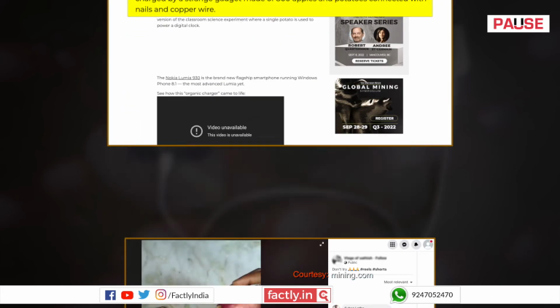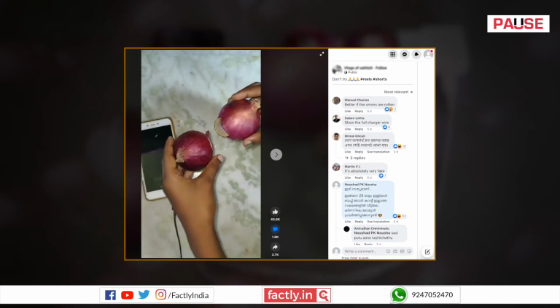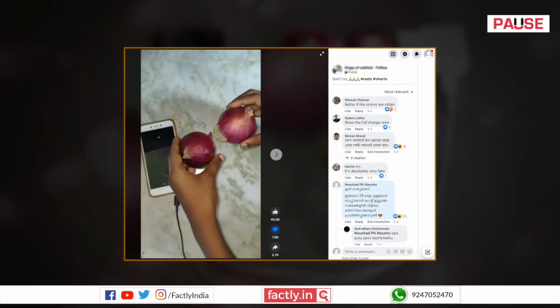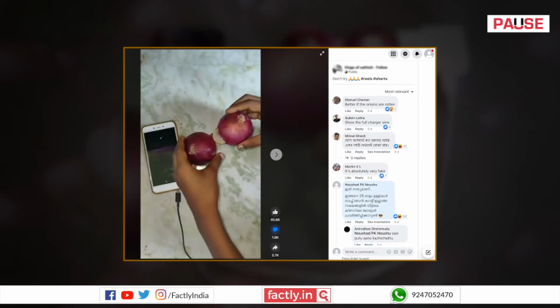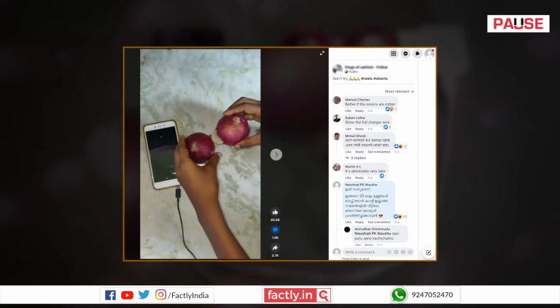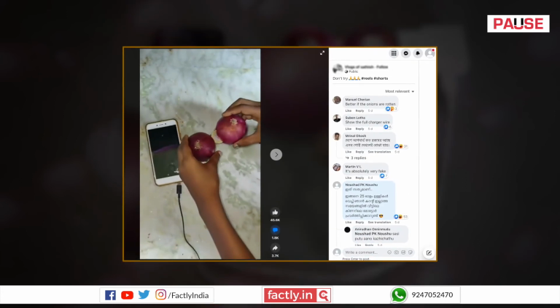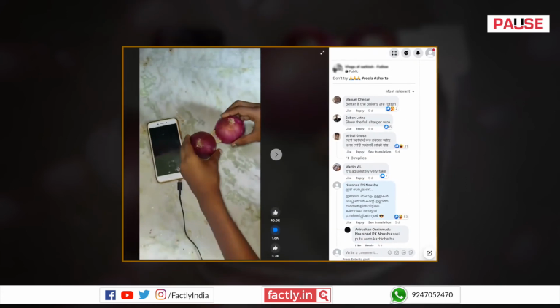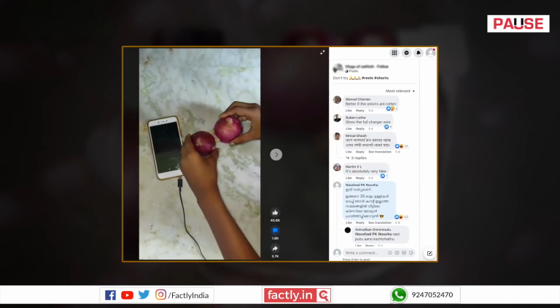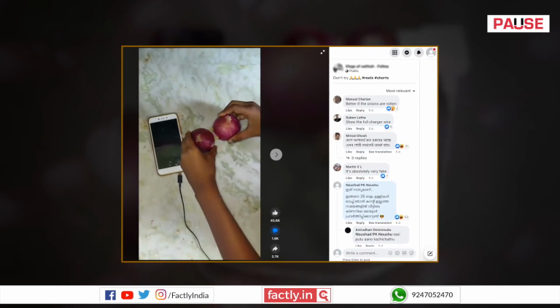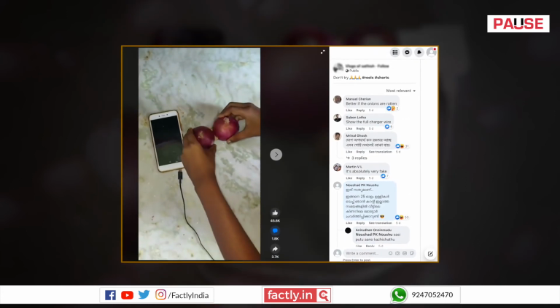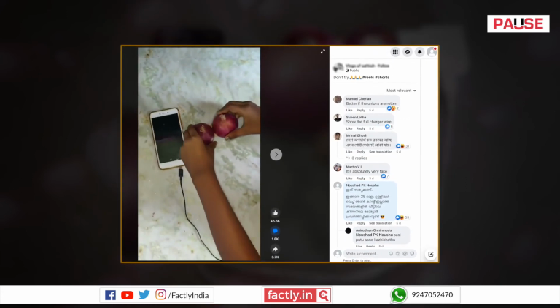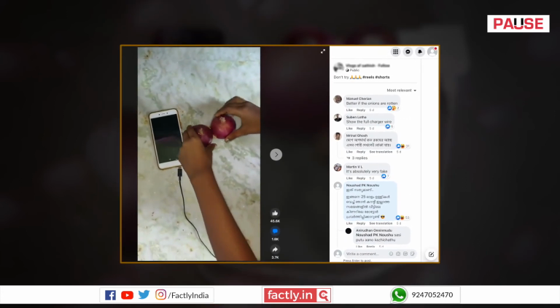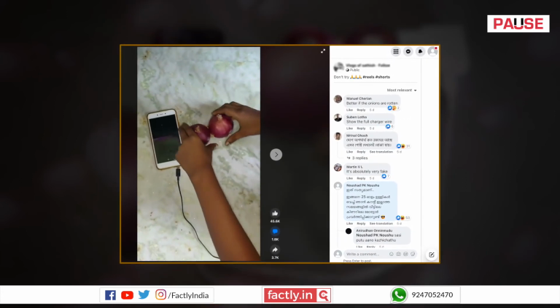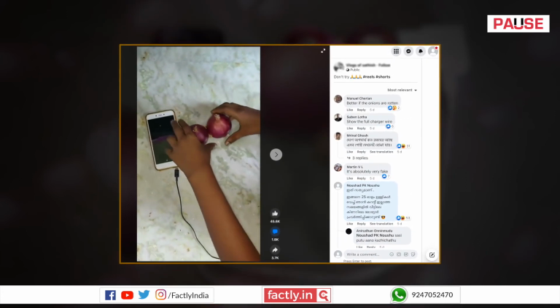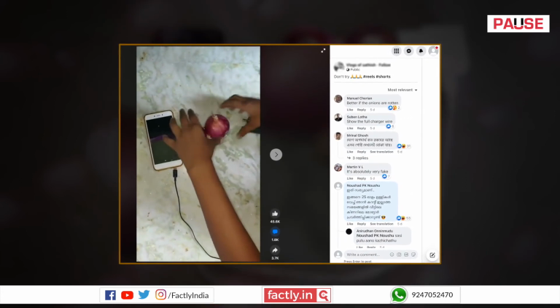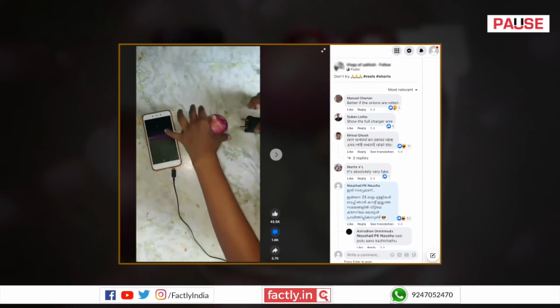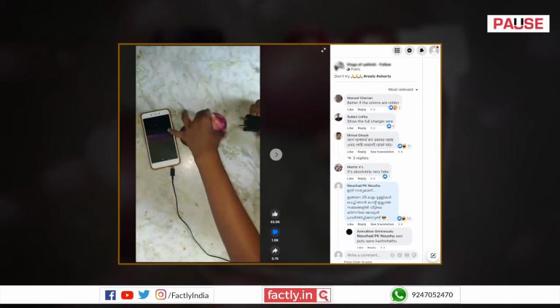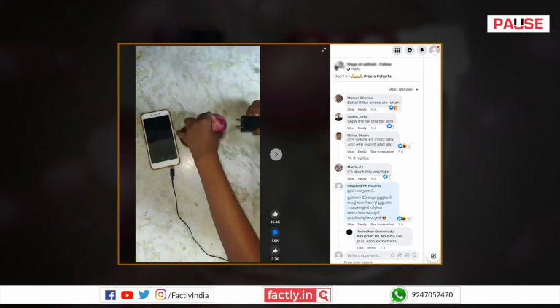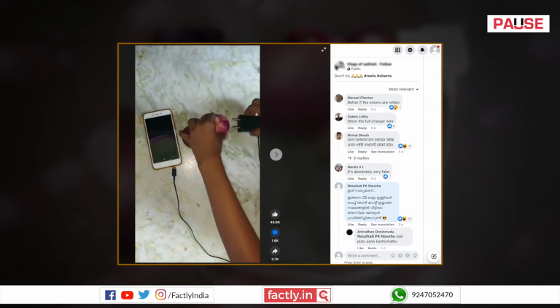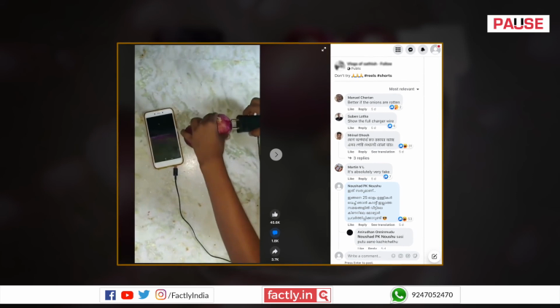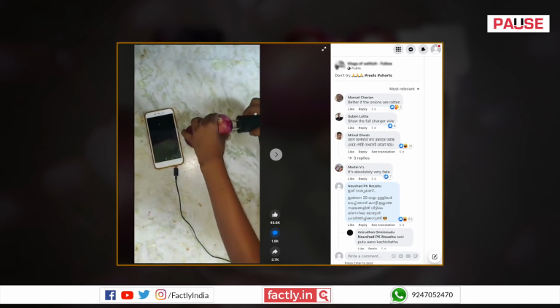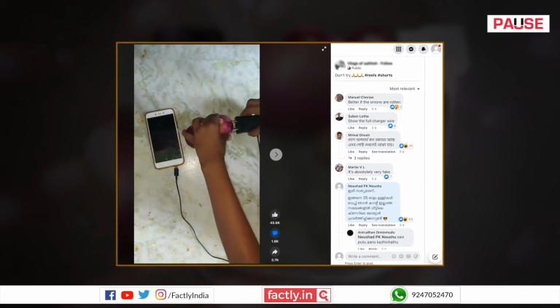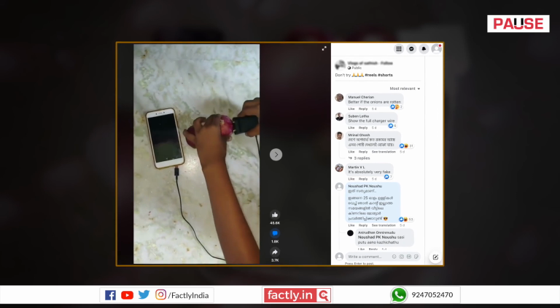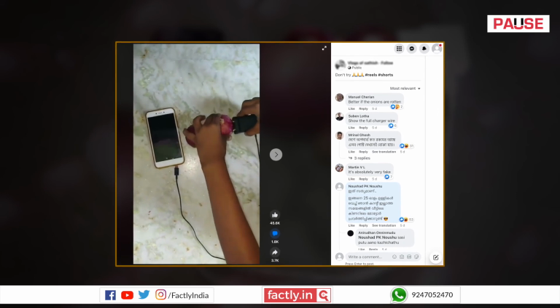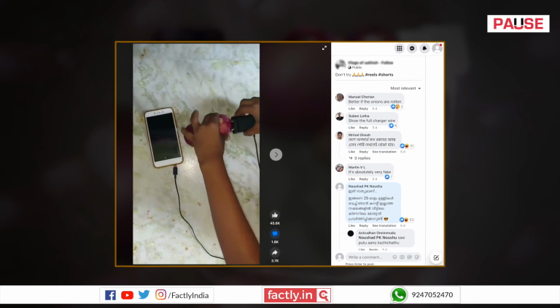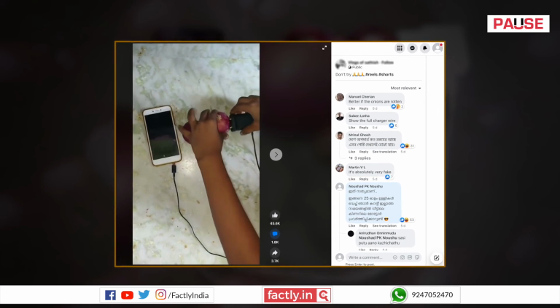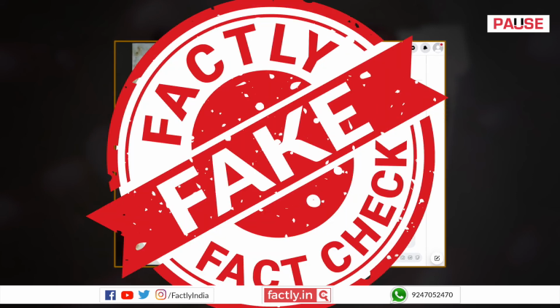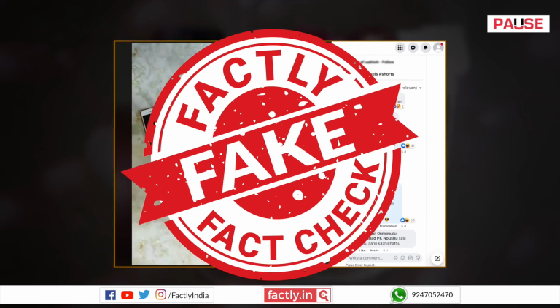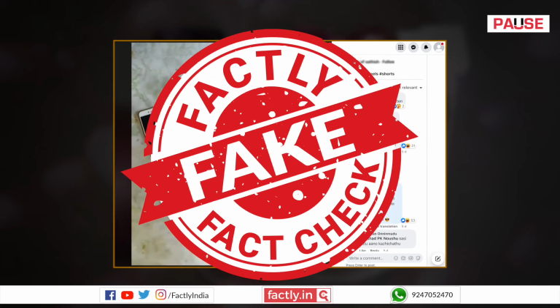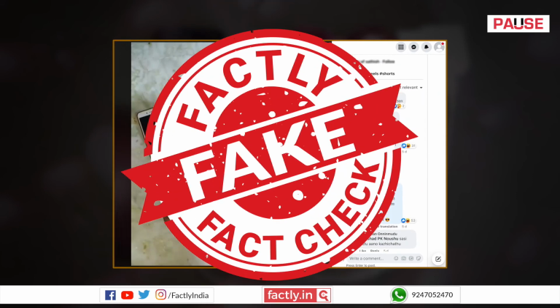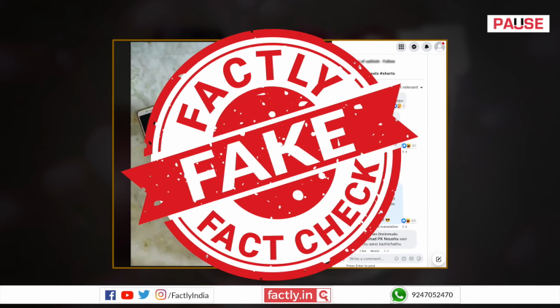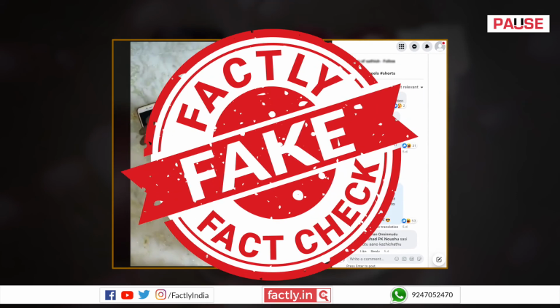In summary, as mobile phones cannot be charged using onions in the way shown in this video, this post is fake.